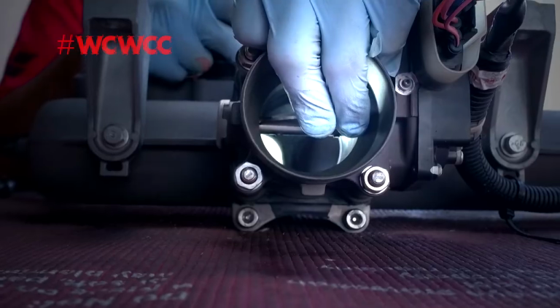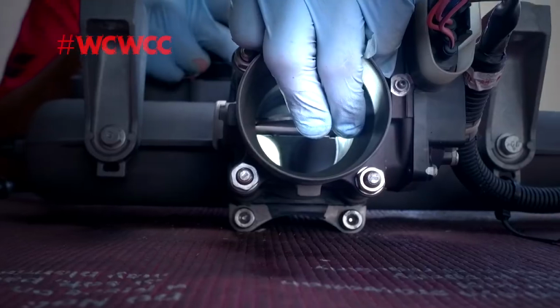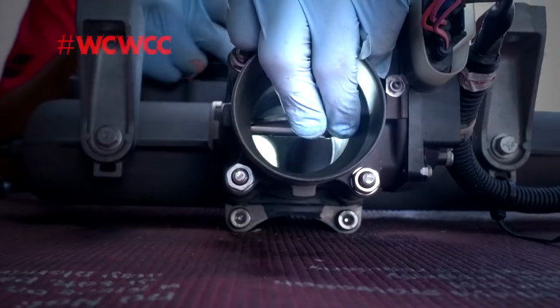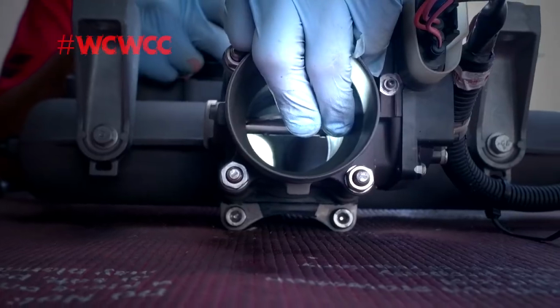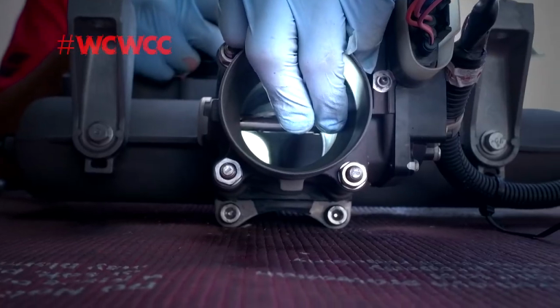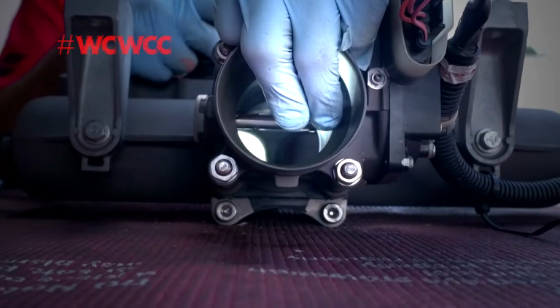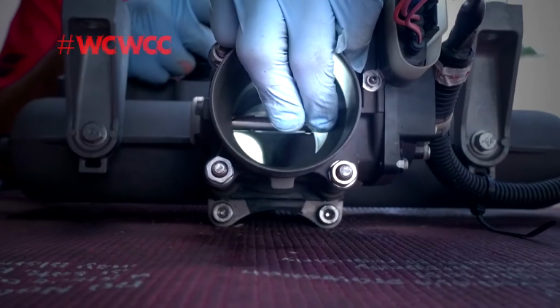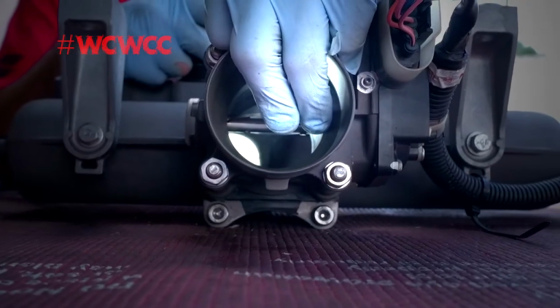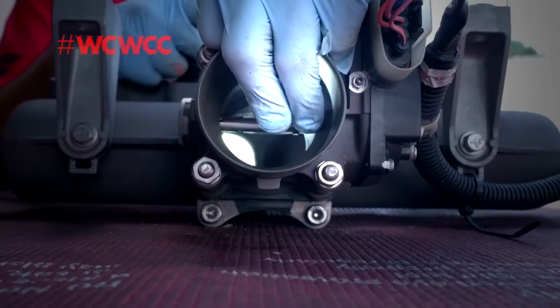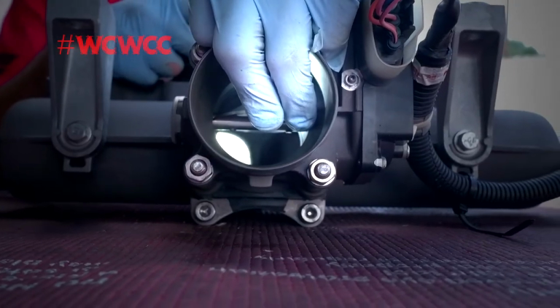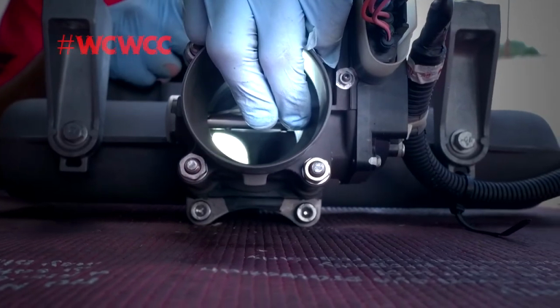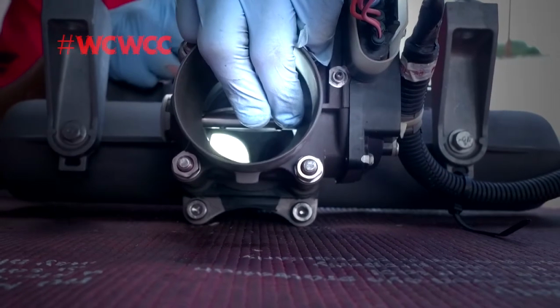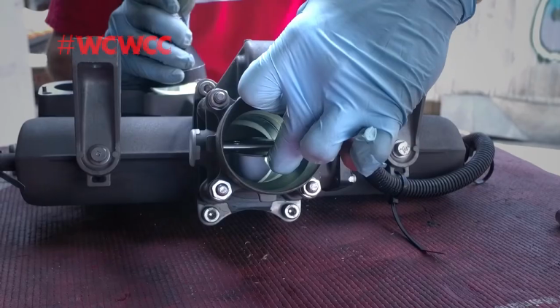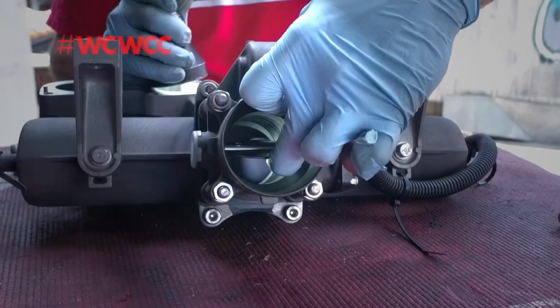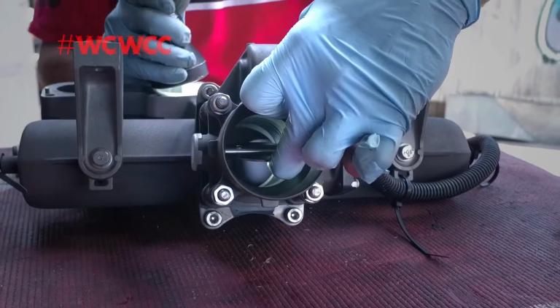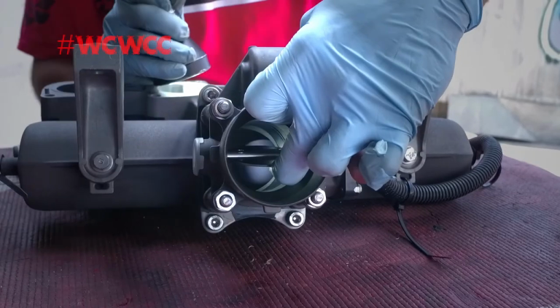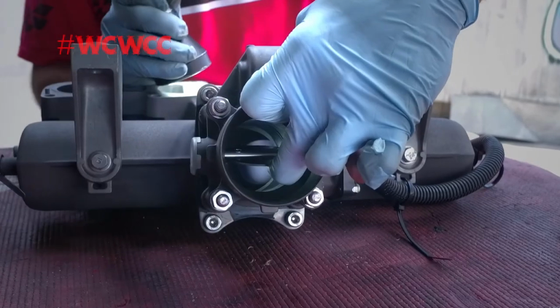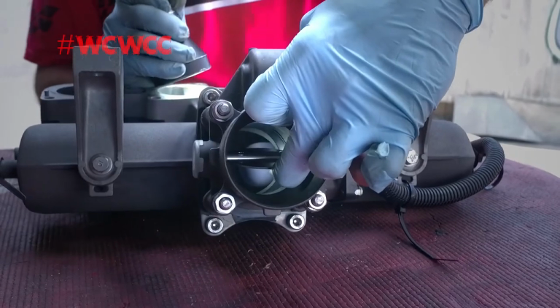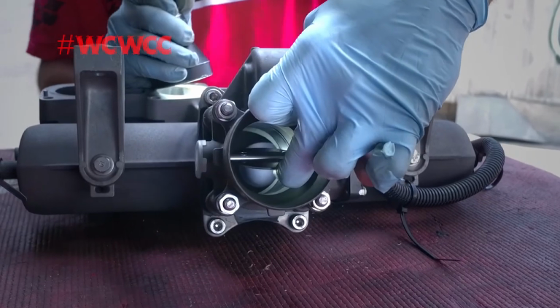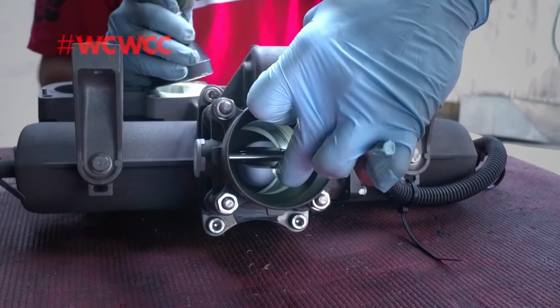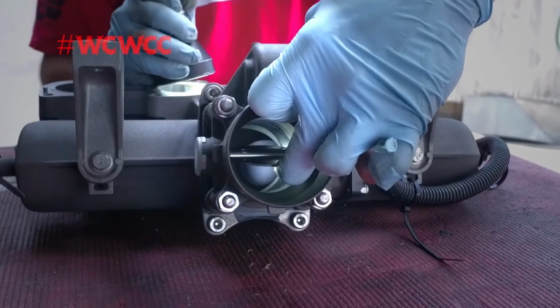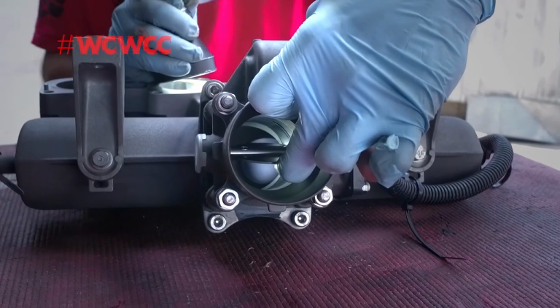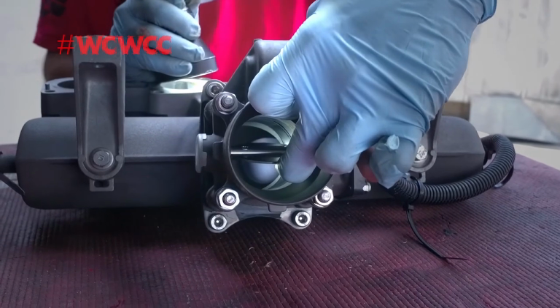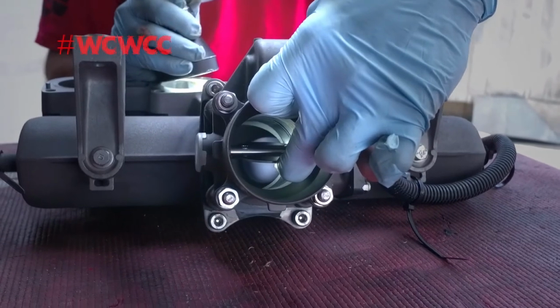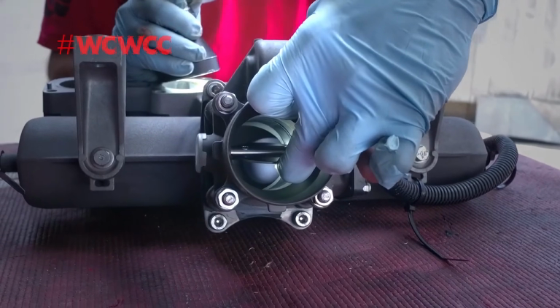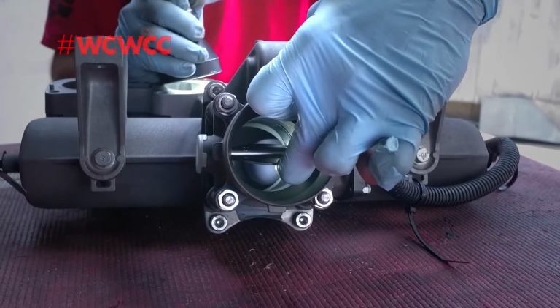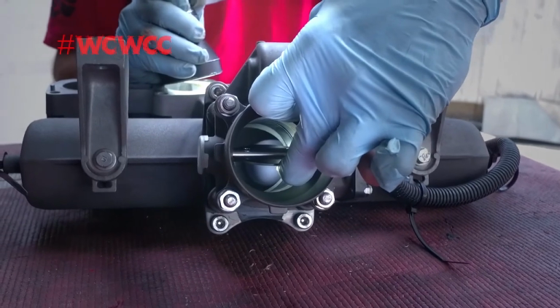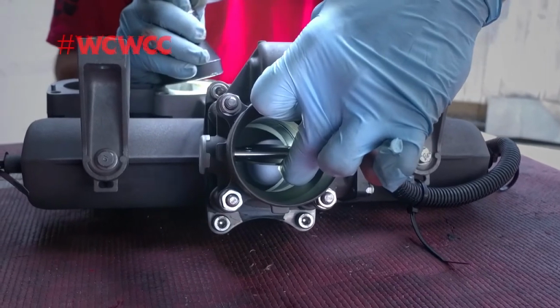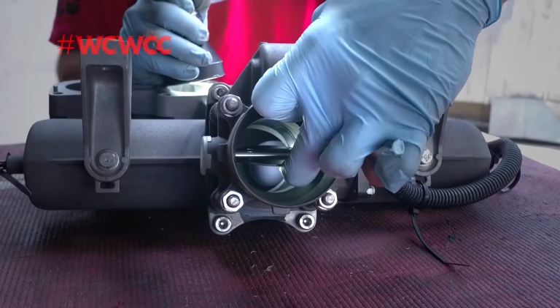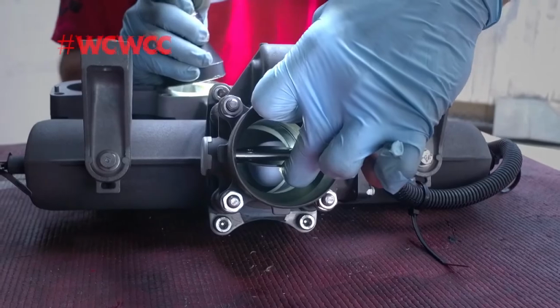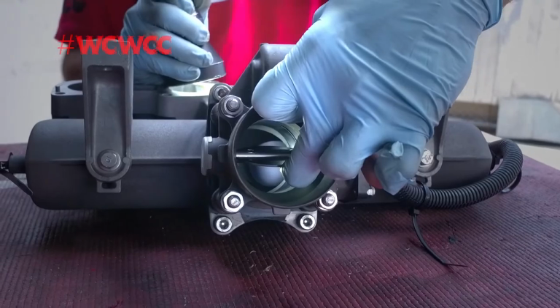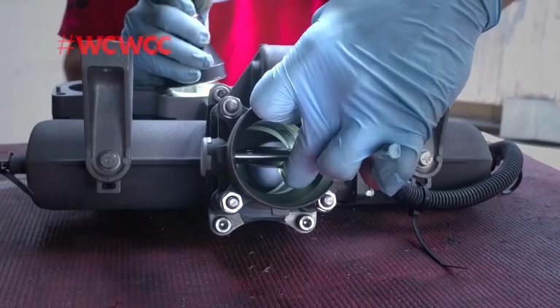Removing the ribbon allows the maximum velocity of airflow and volume to enter your engine.